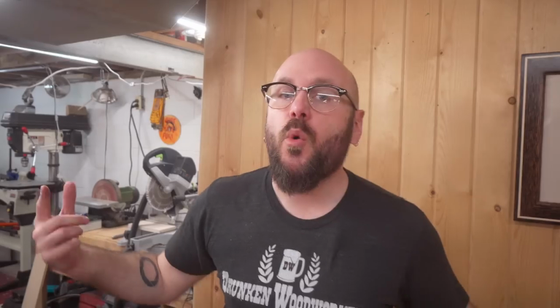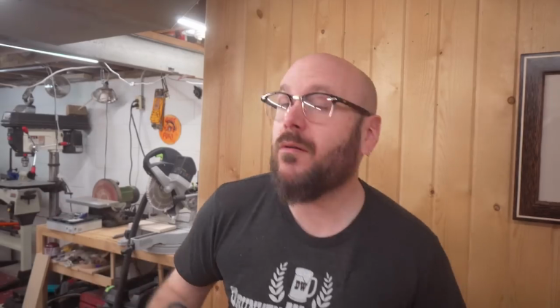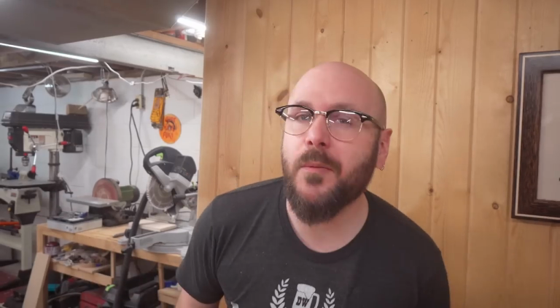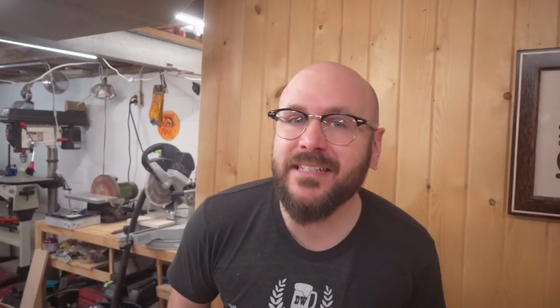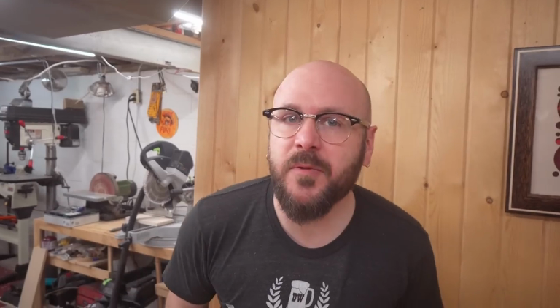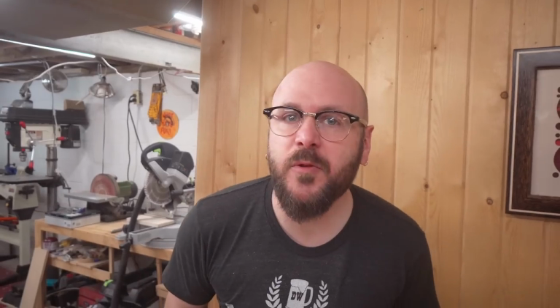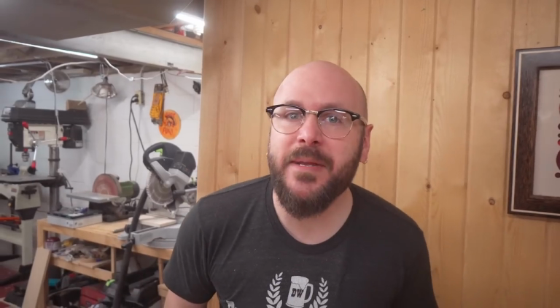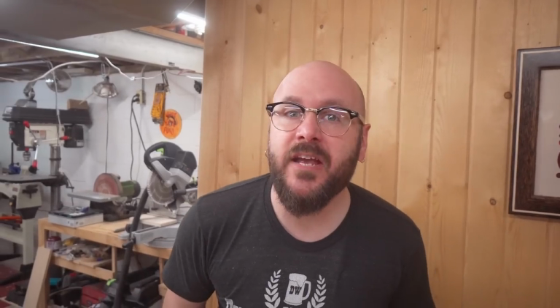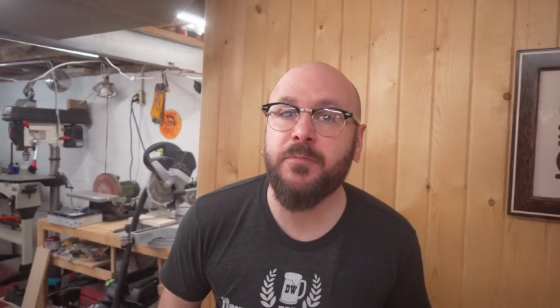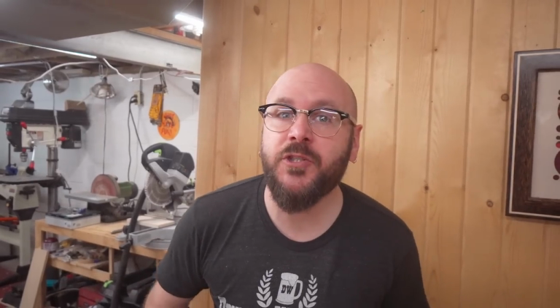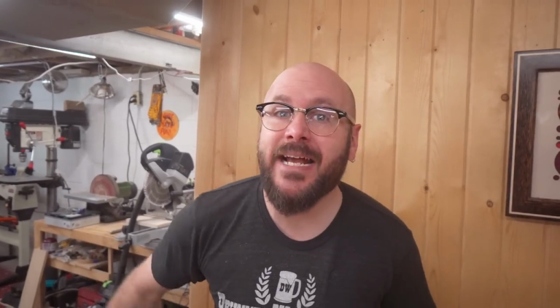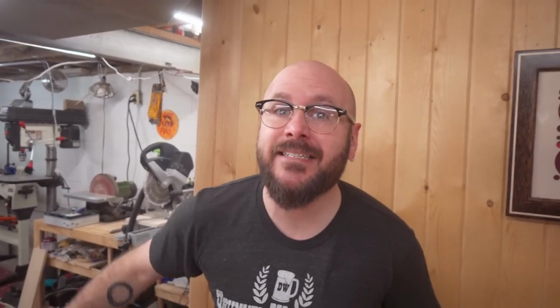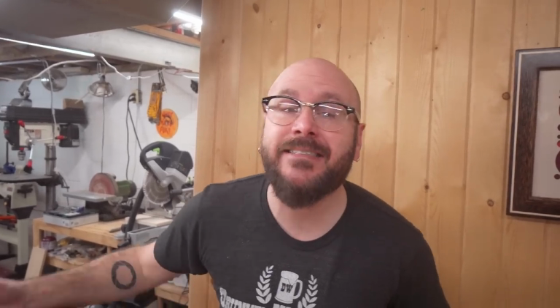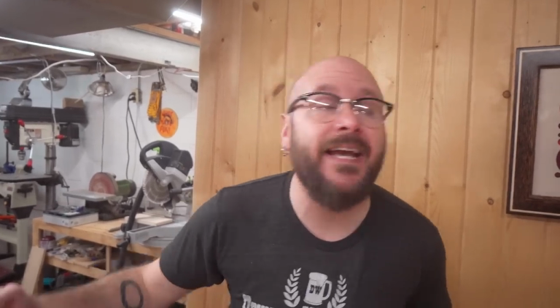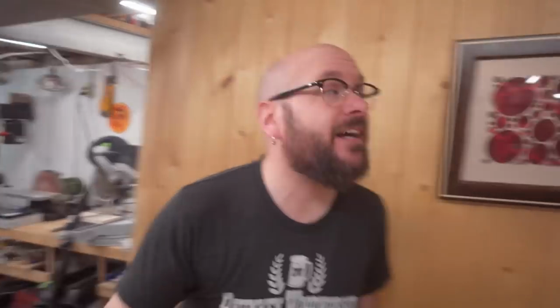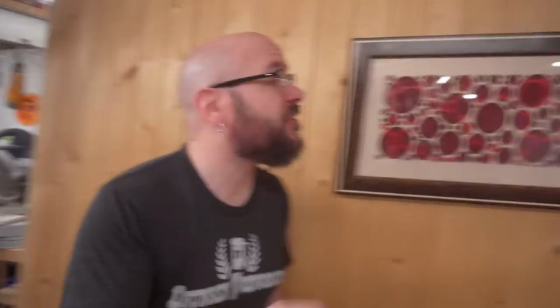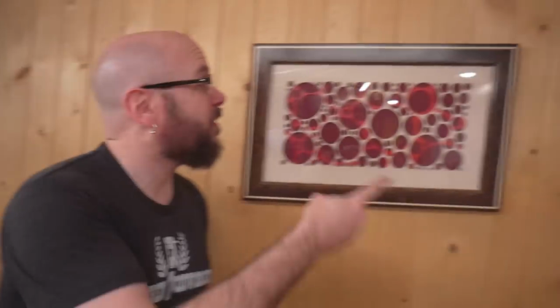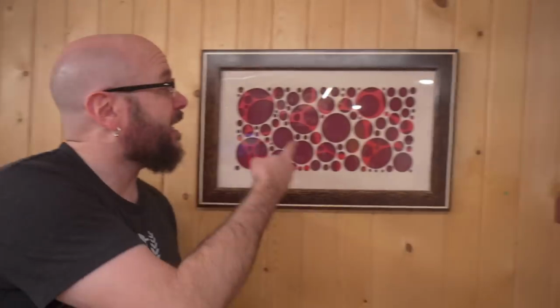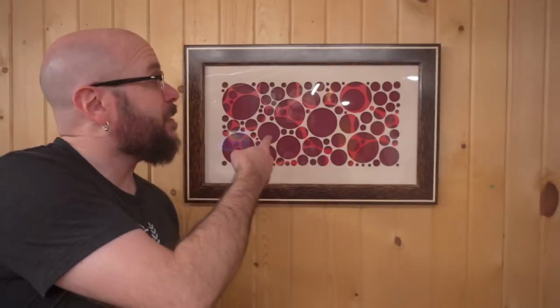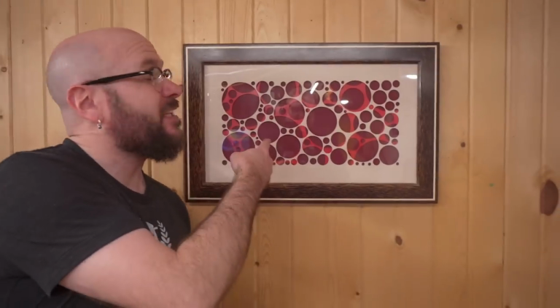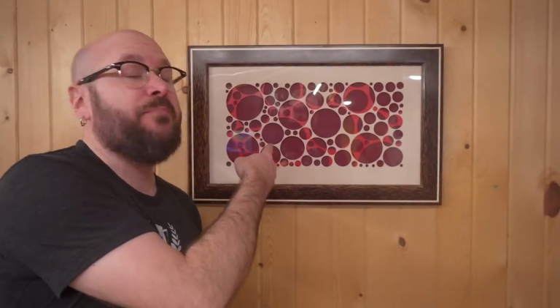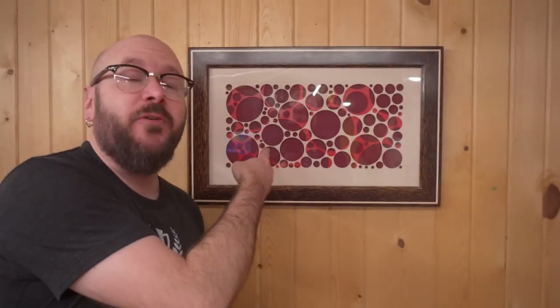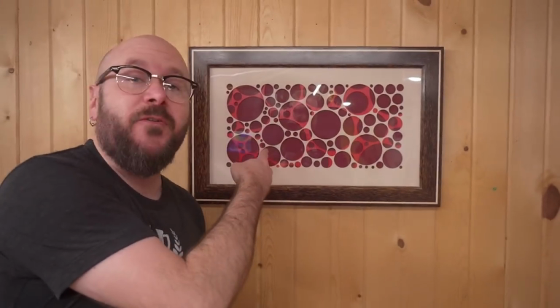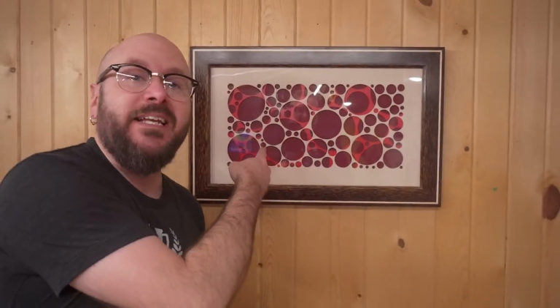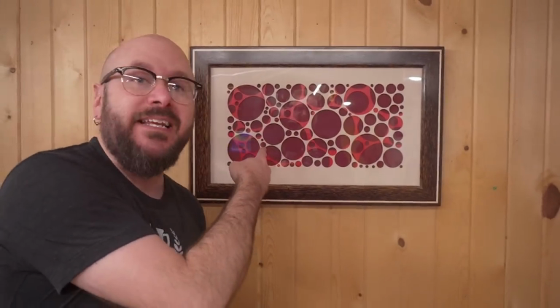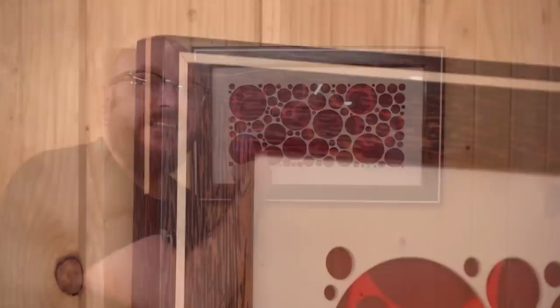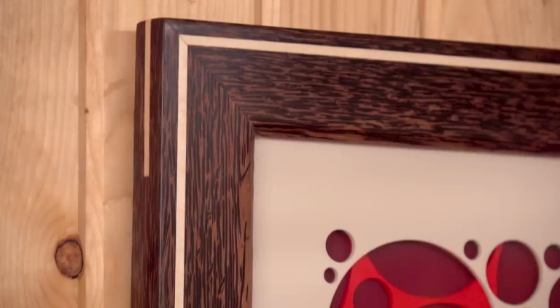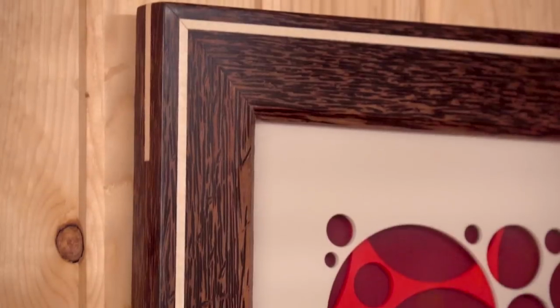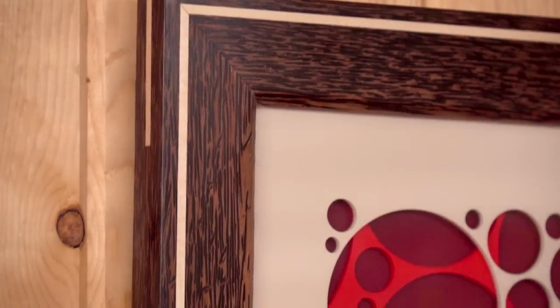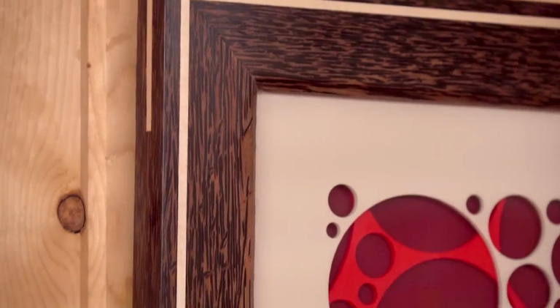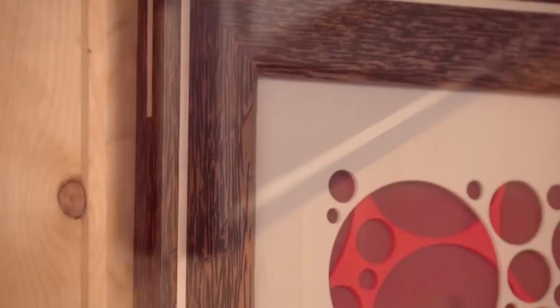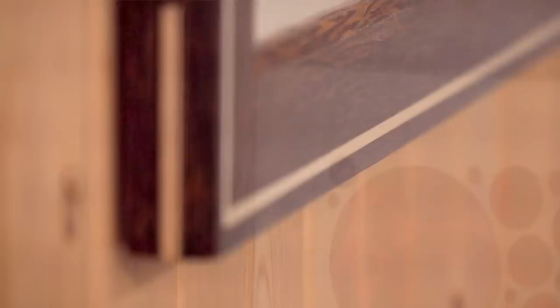Welcome to Make Something with me, David Picciuto. Today I'm going to show you how to make this beautiful and easy picture frame.